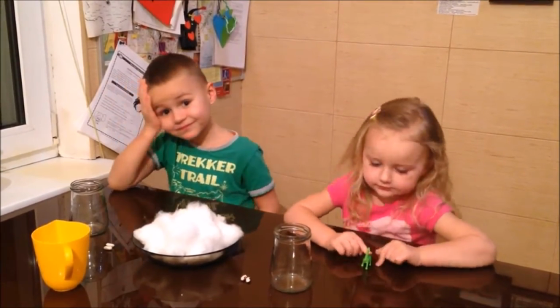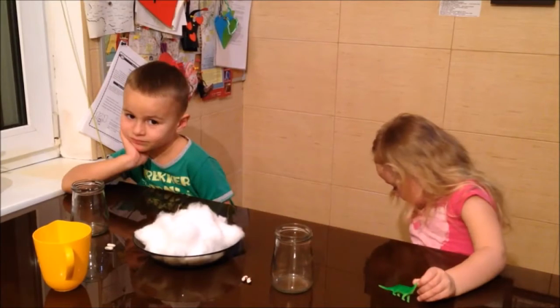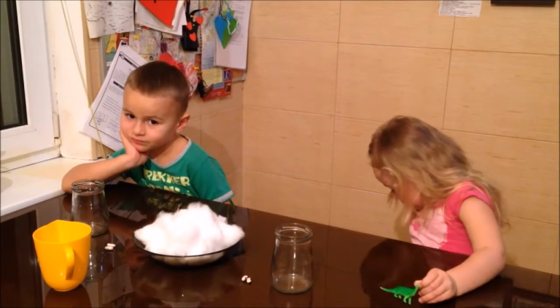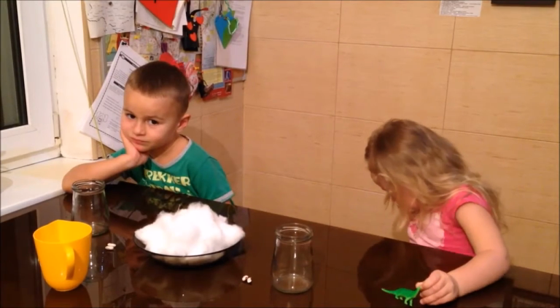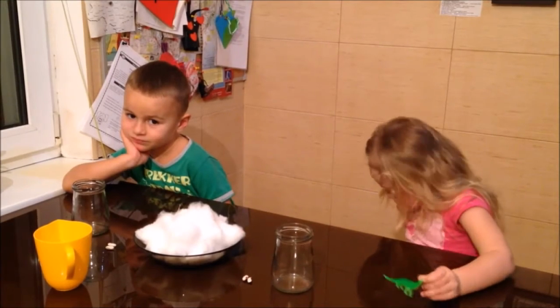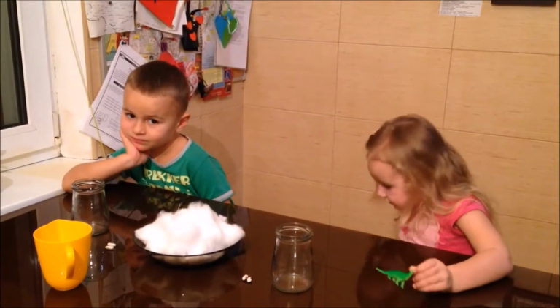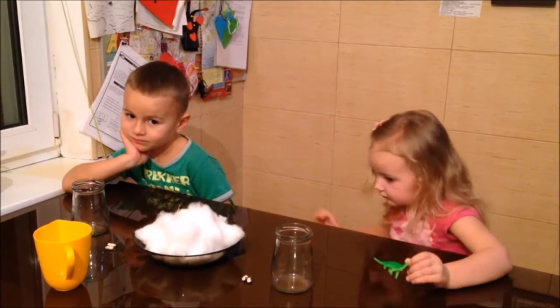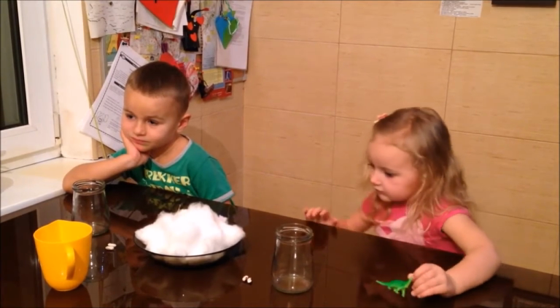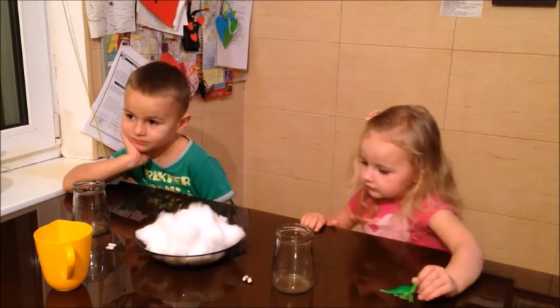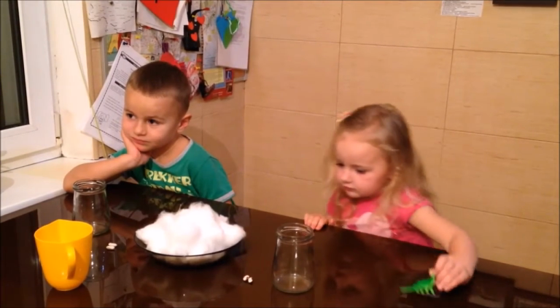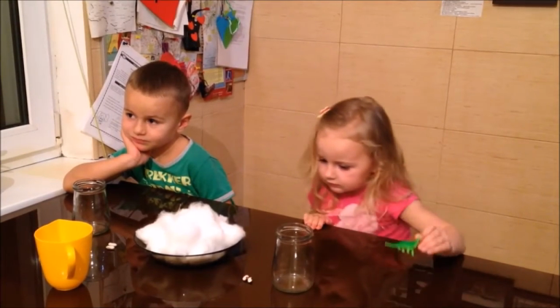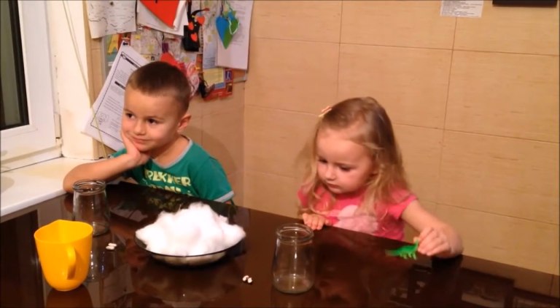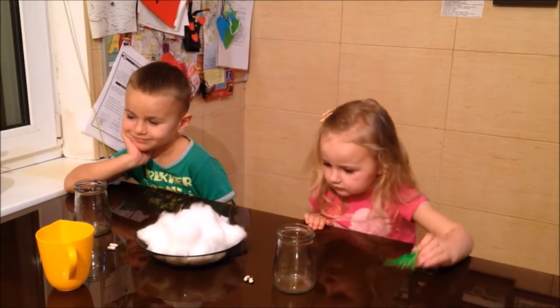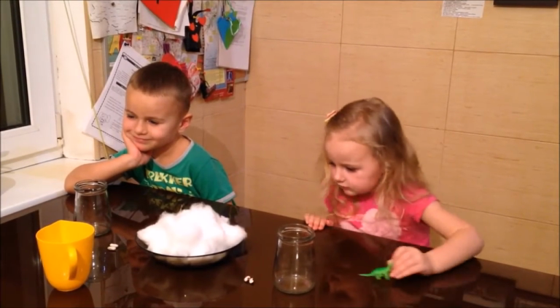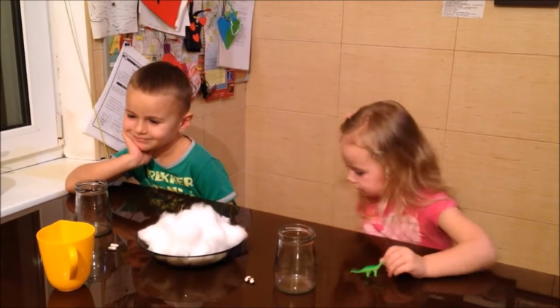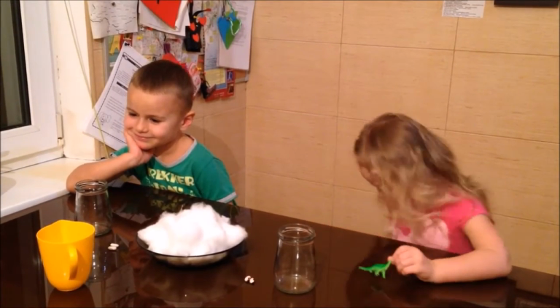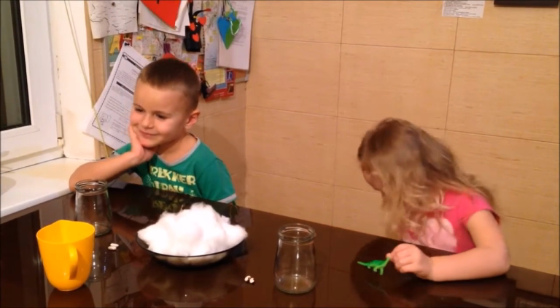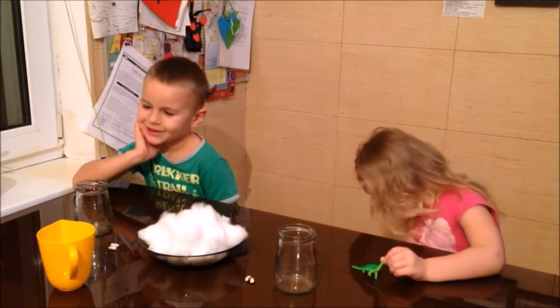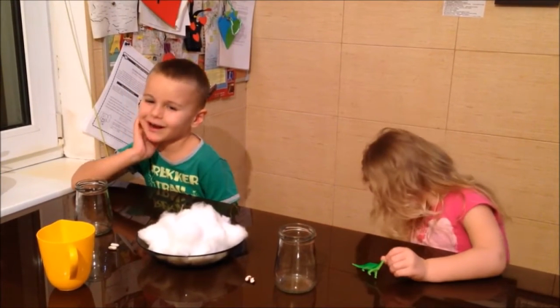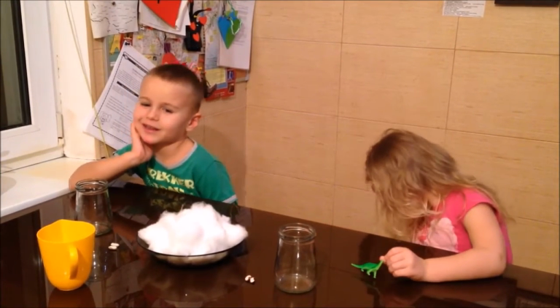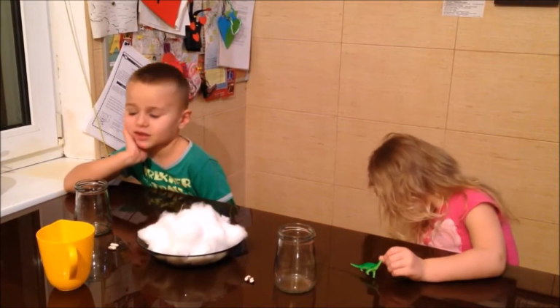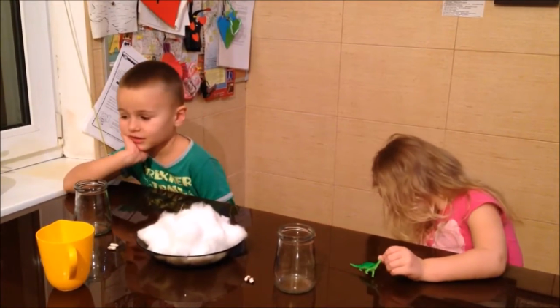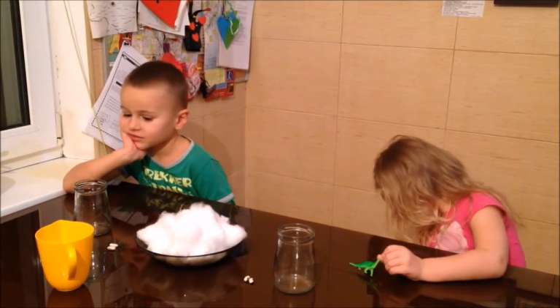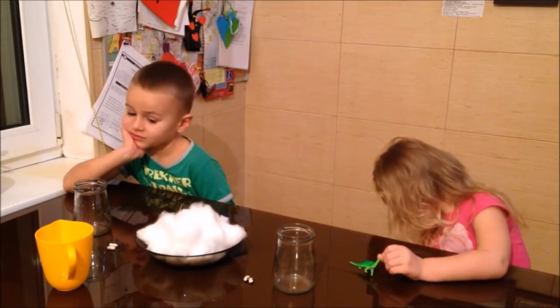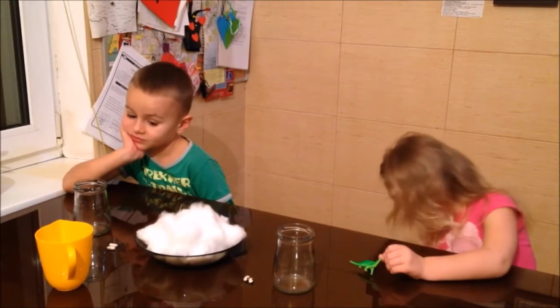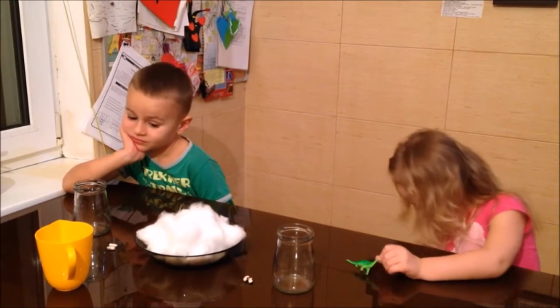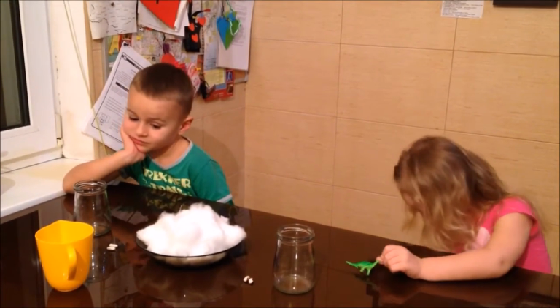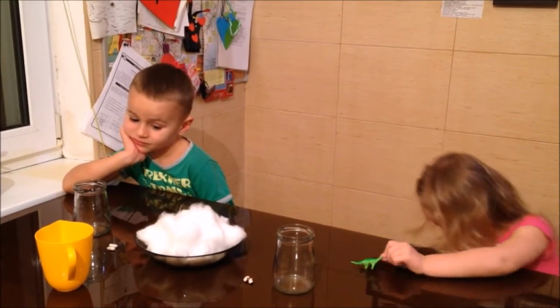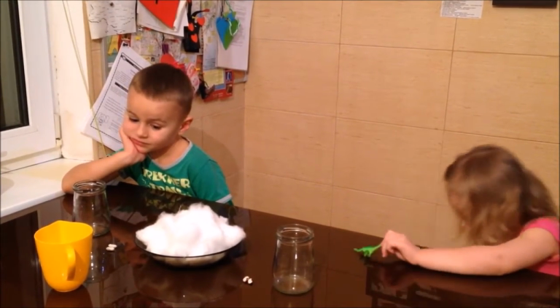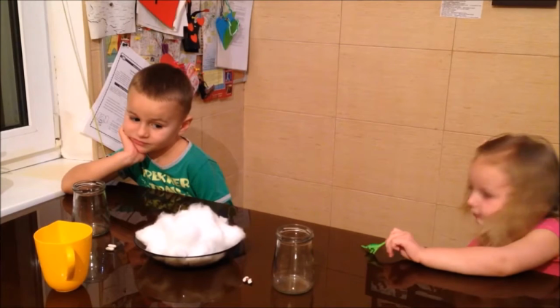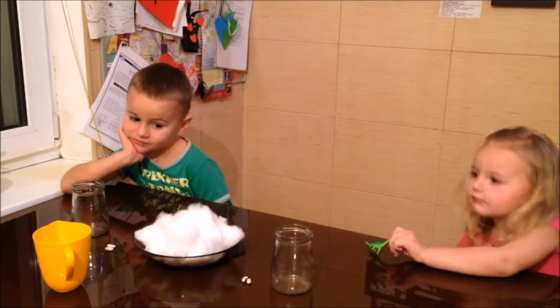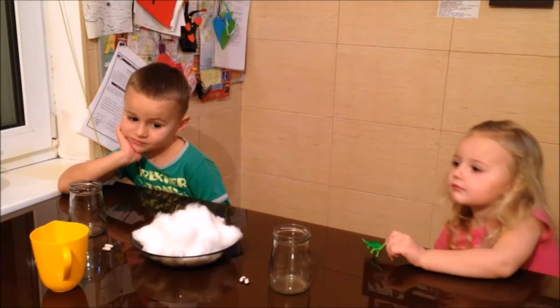What will we use instead of the soil? What is right in front of you? The cotton. The cotton, that's right.